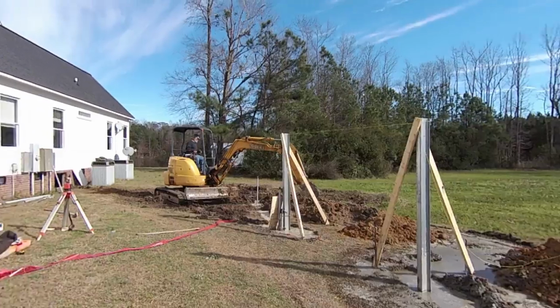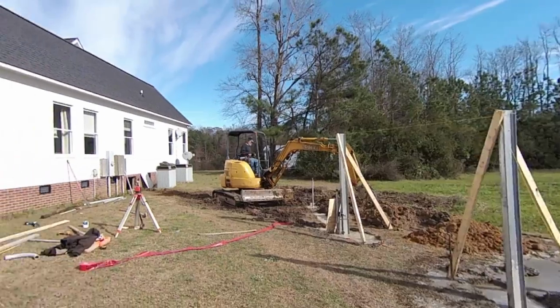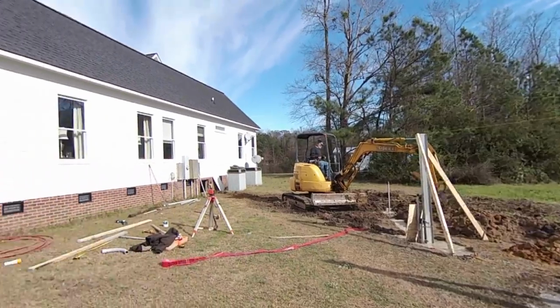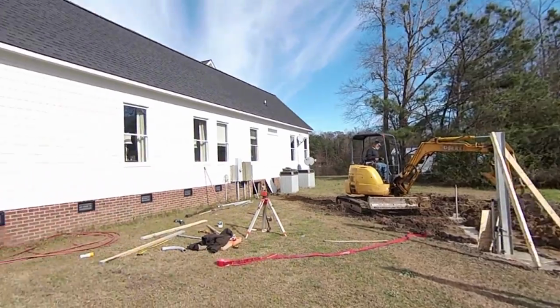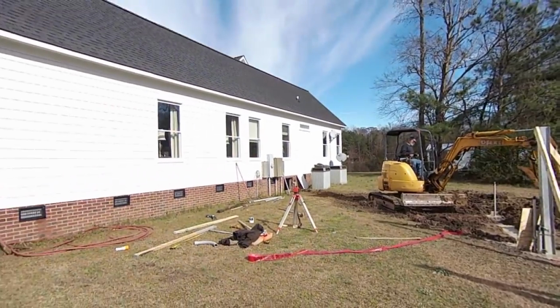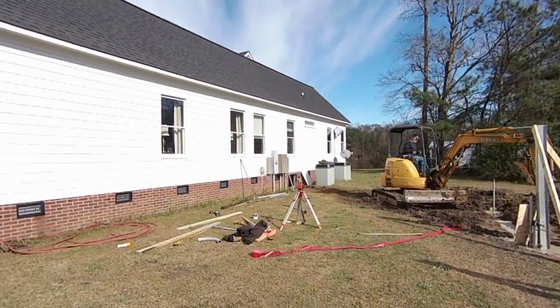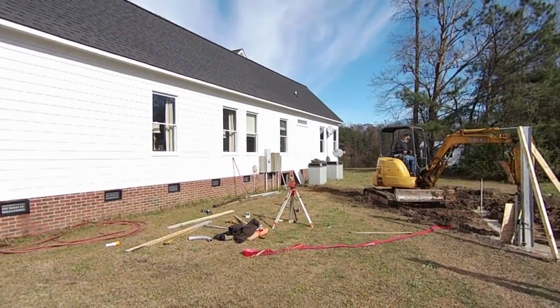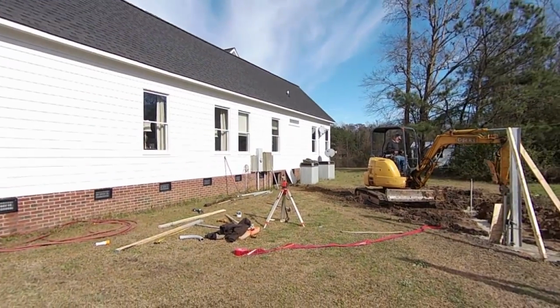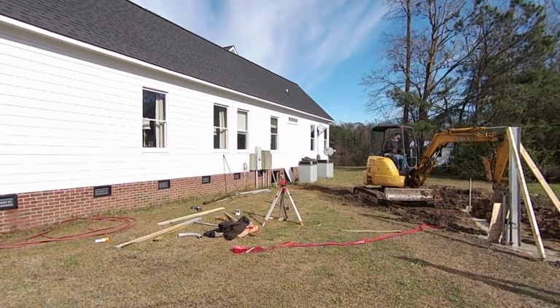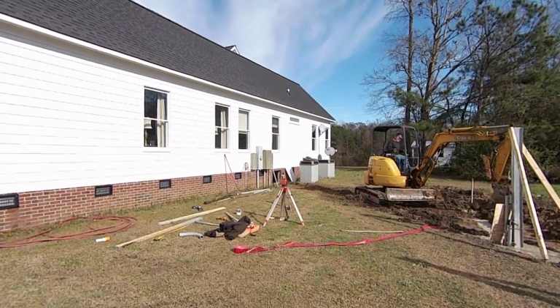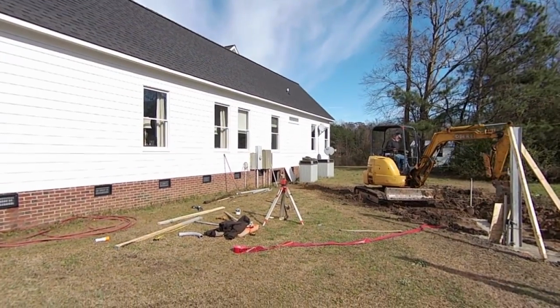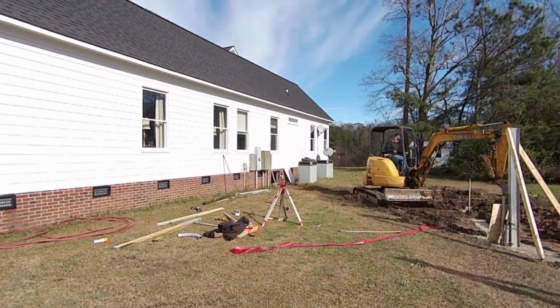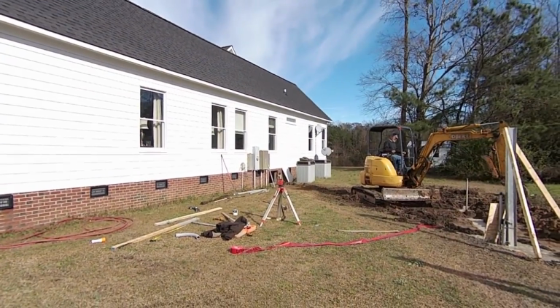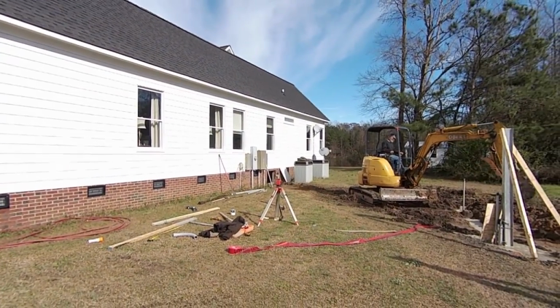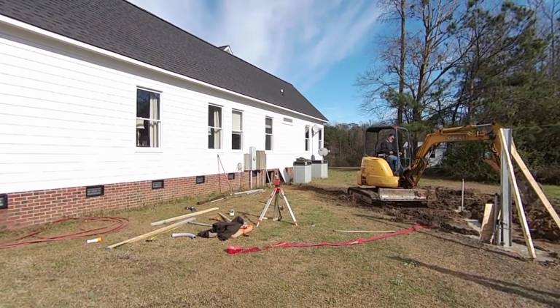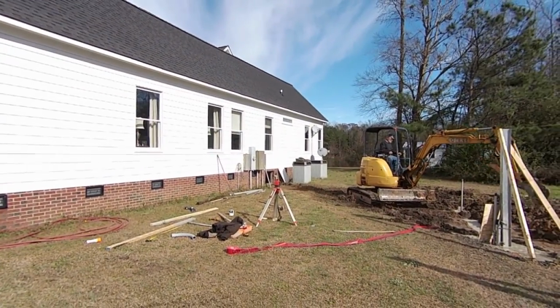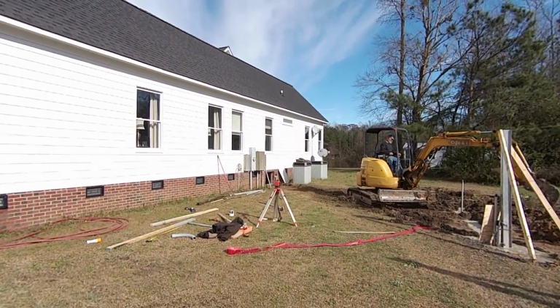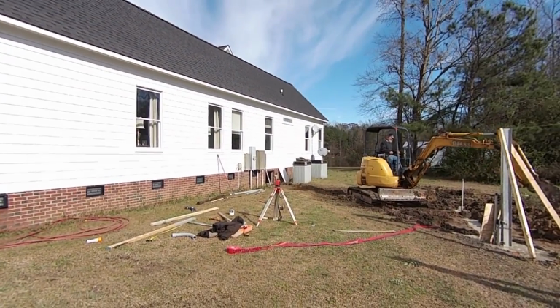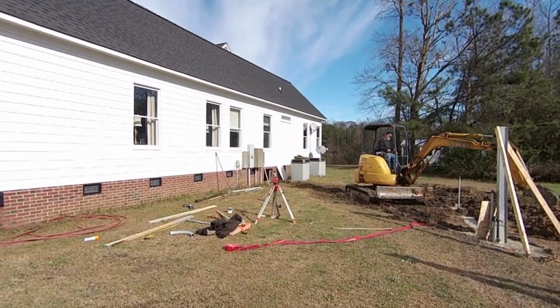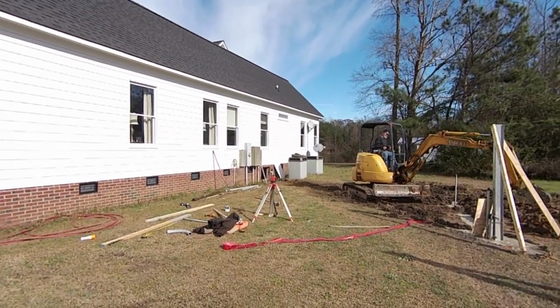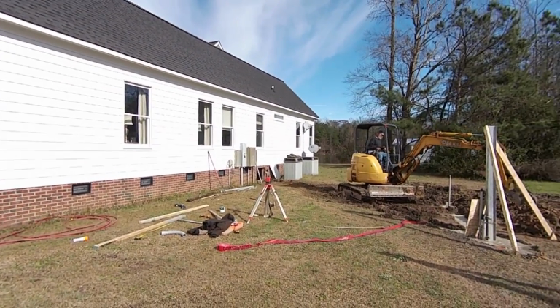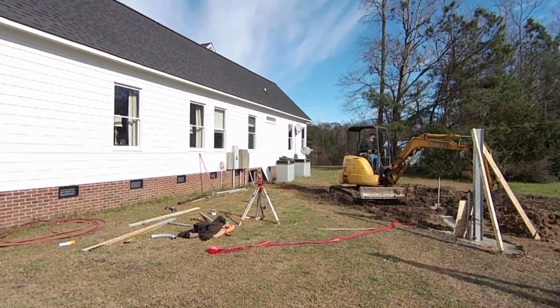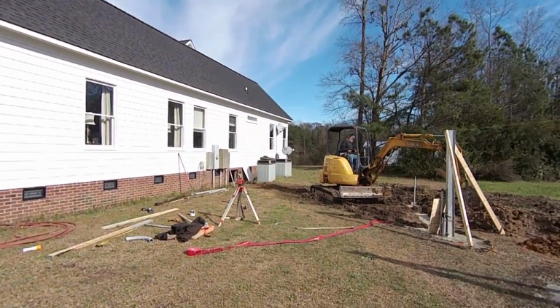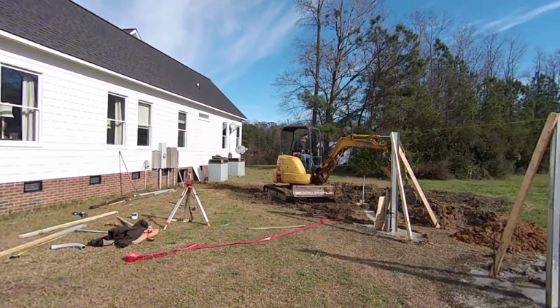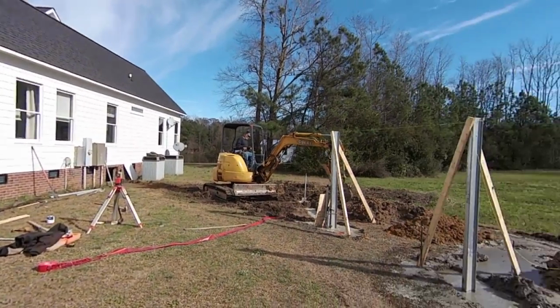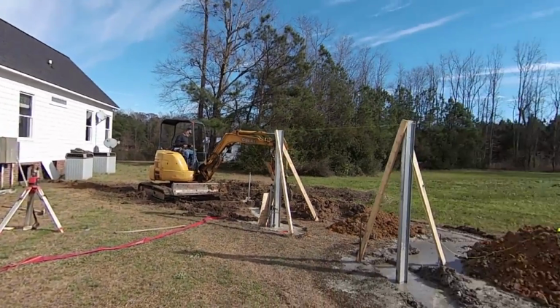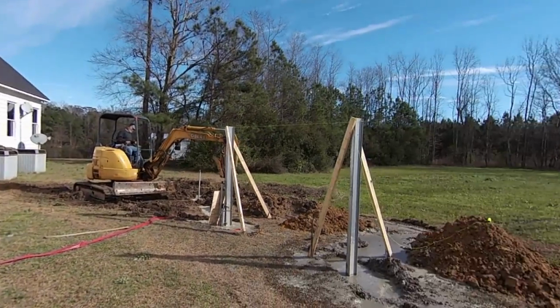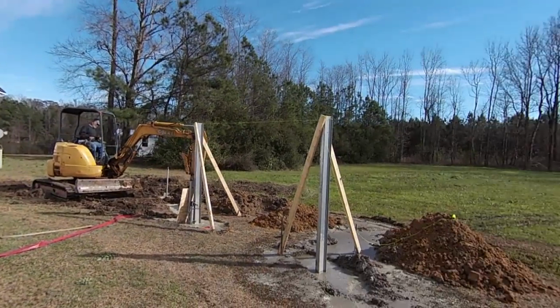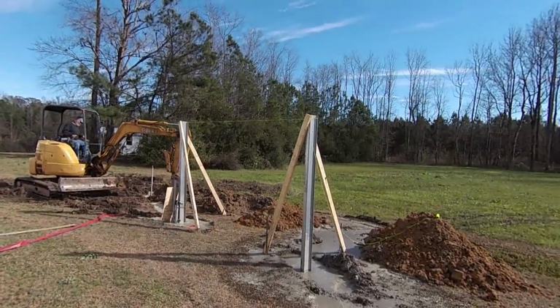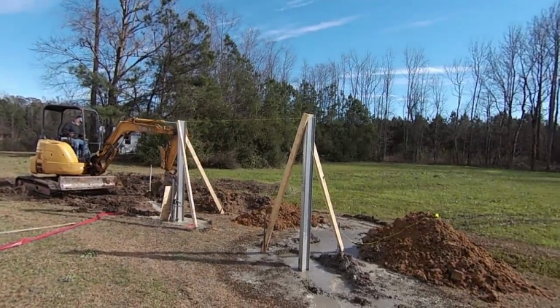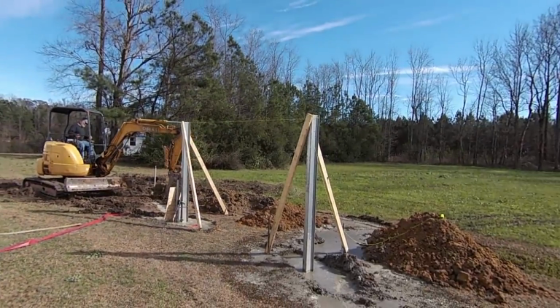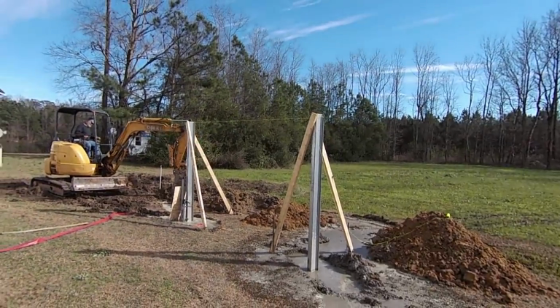We're going to mount everything over there next to the rest of the electrical equipment. Thanks for watching.